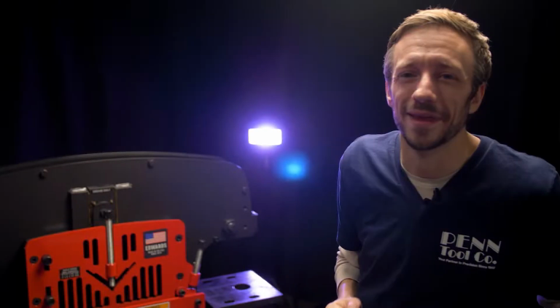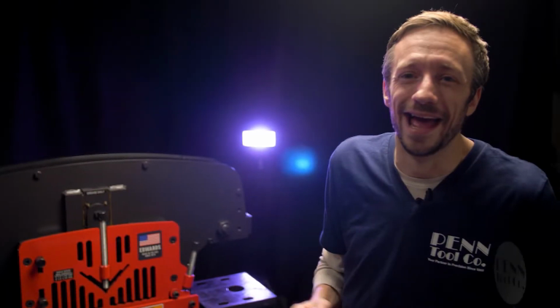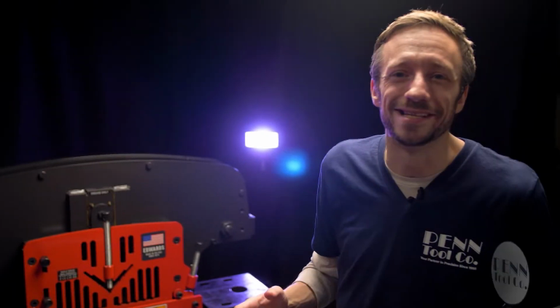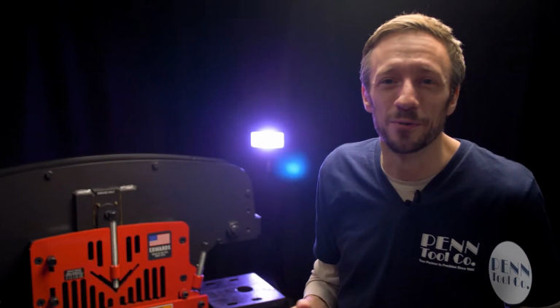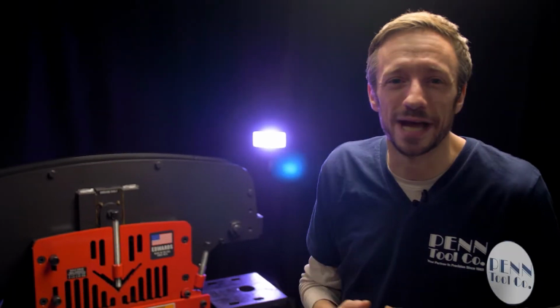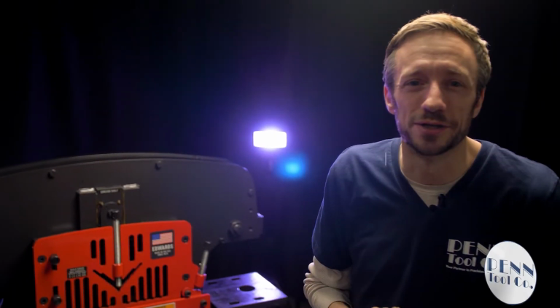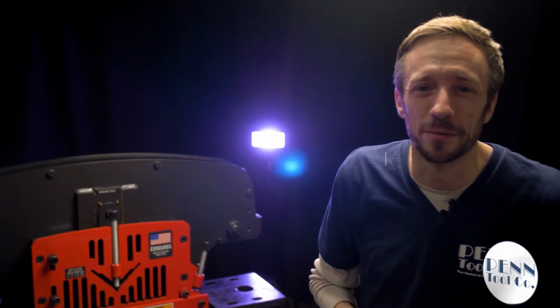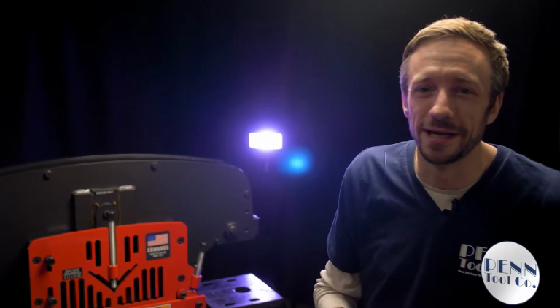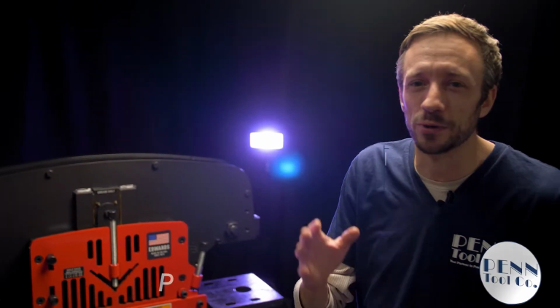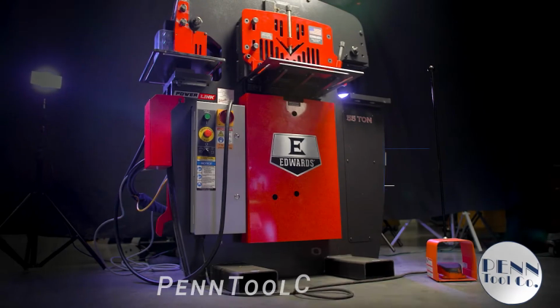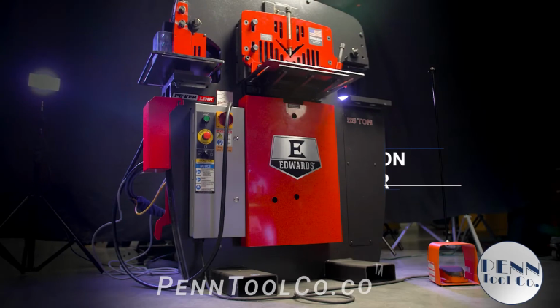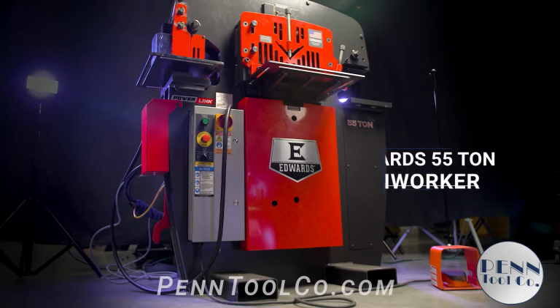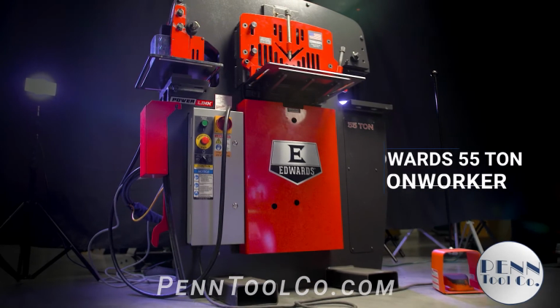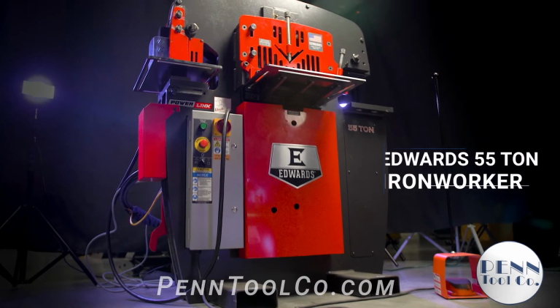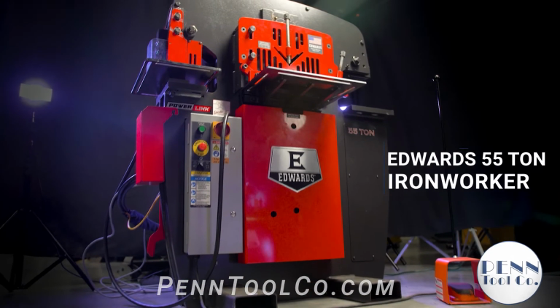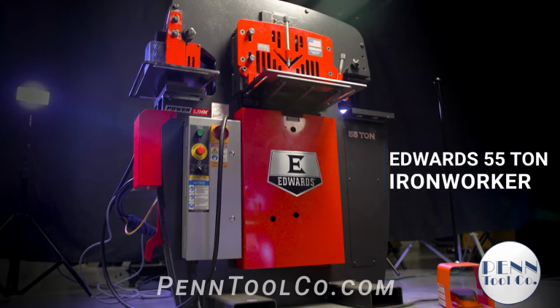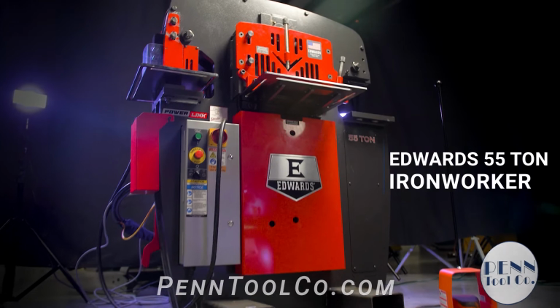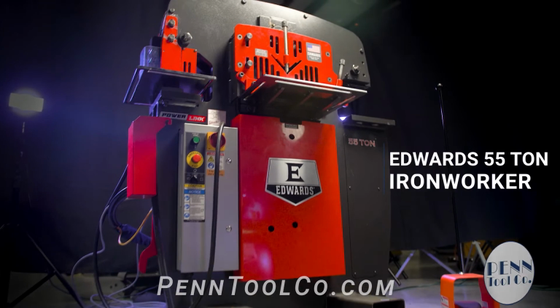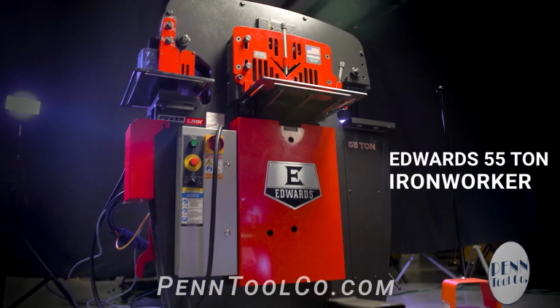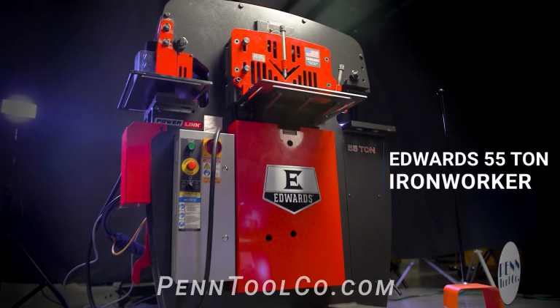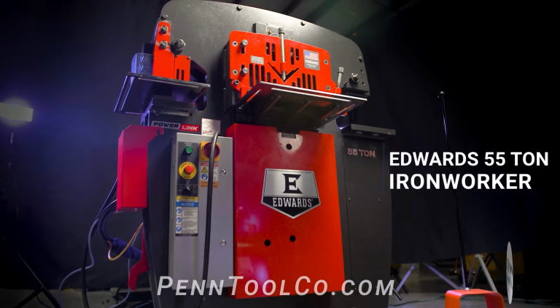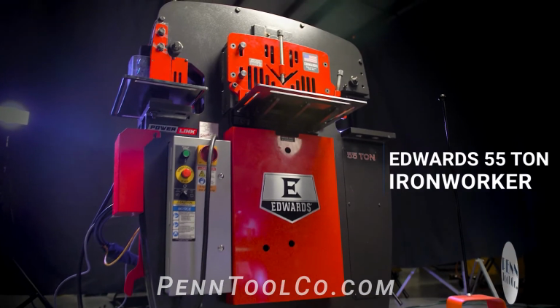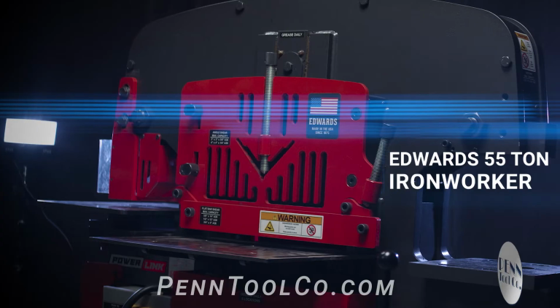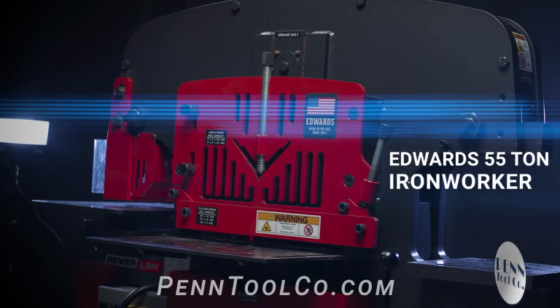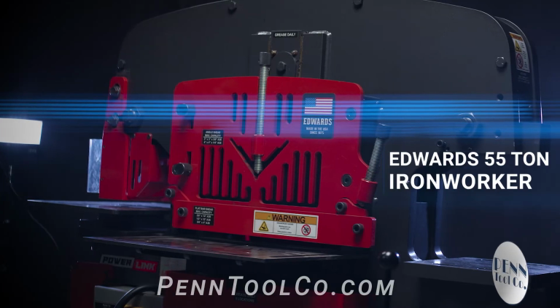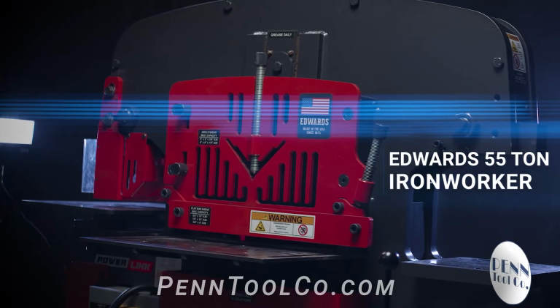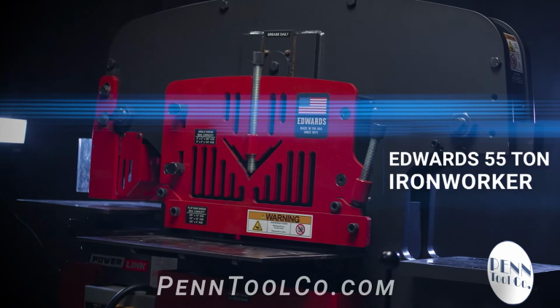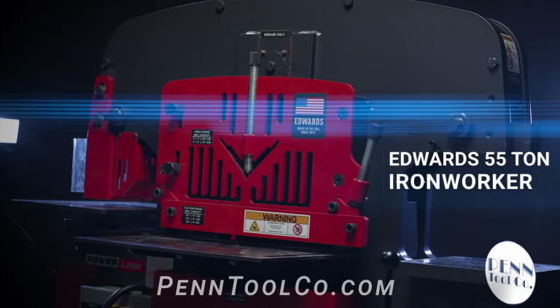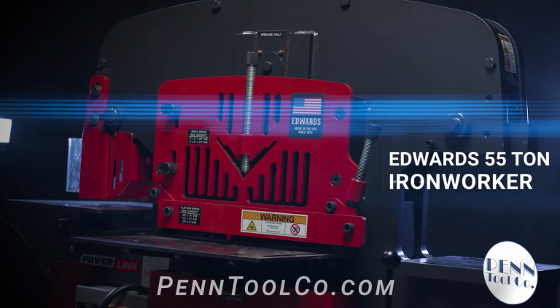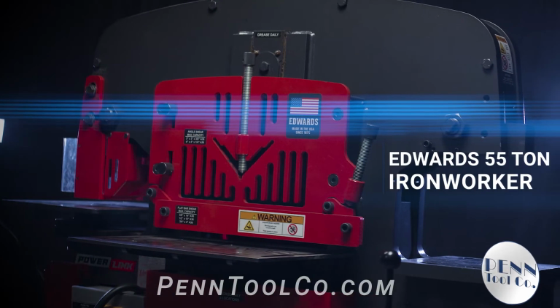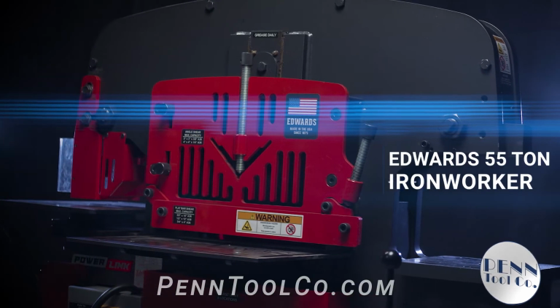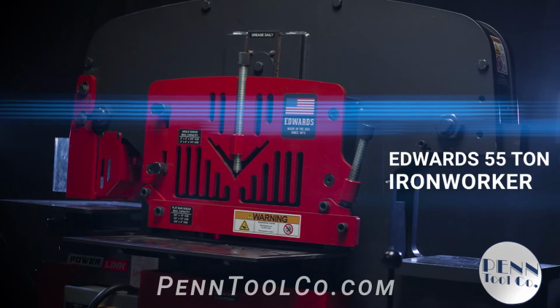Today we're excited to talk about the Edwards 55-ton Iron Worker, and this is a perfect machine for any fab shop, large or small.